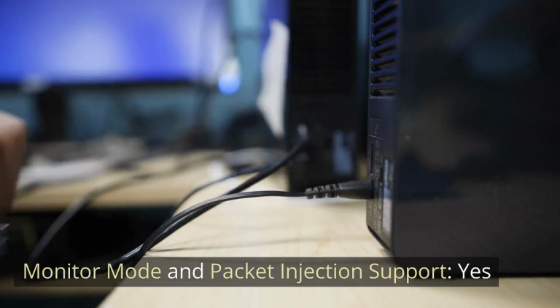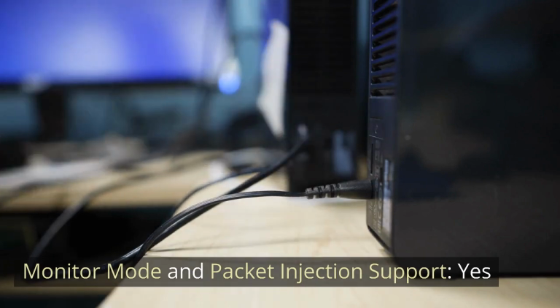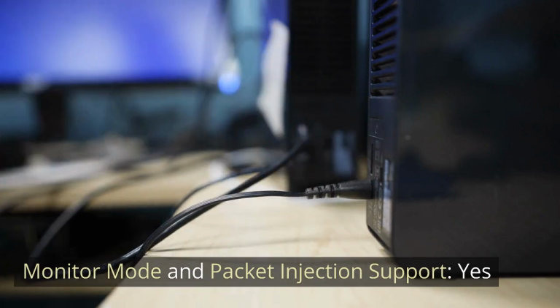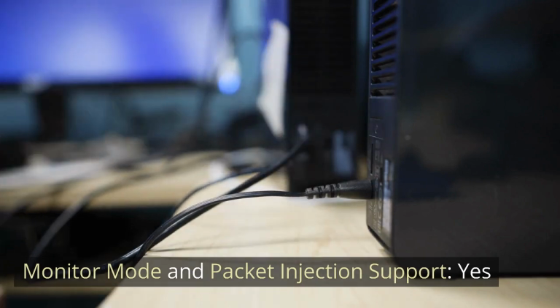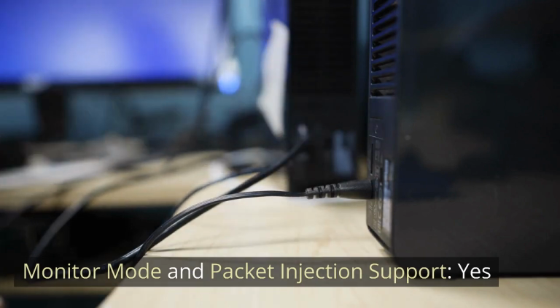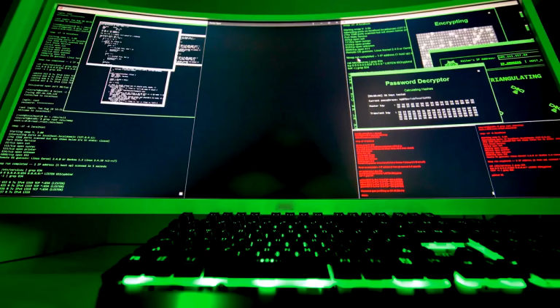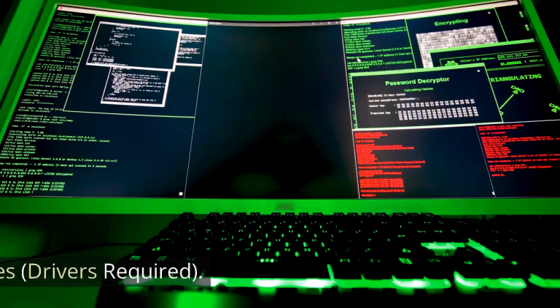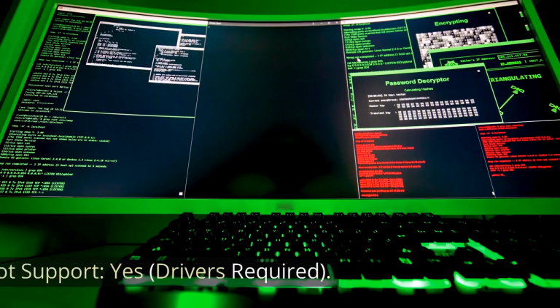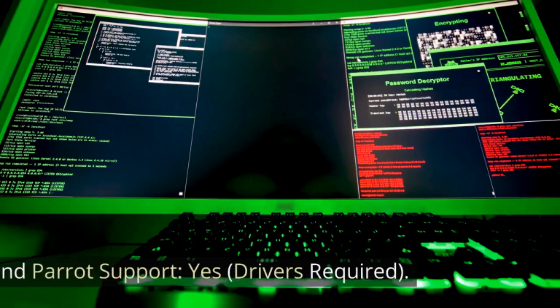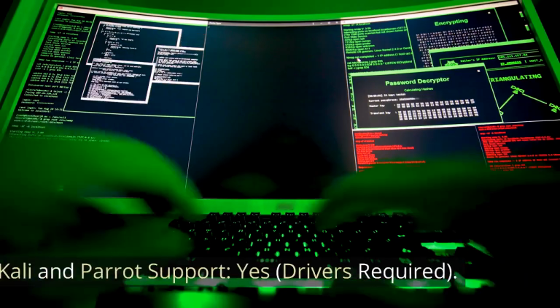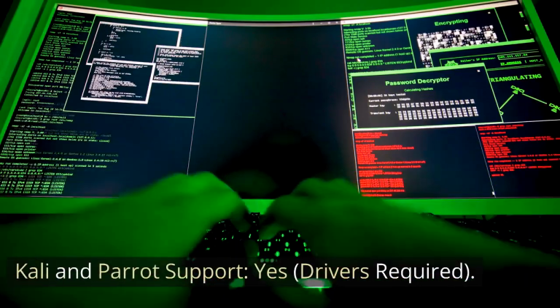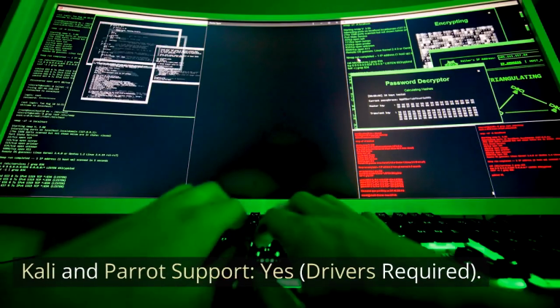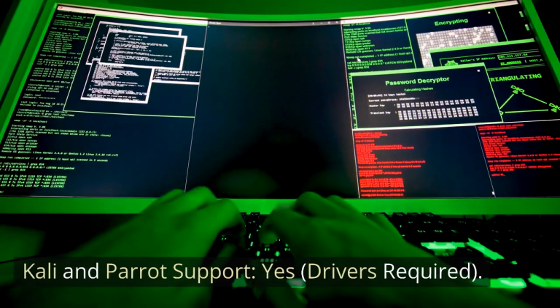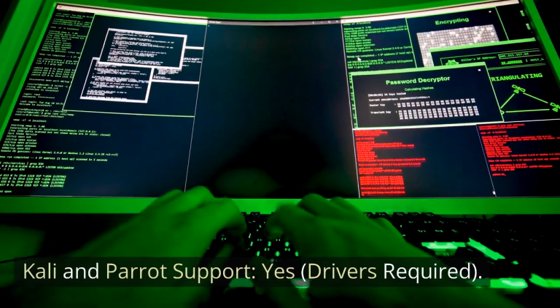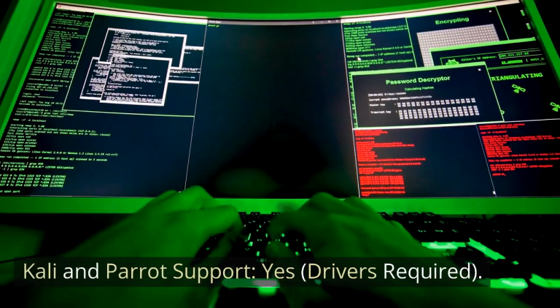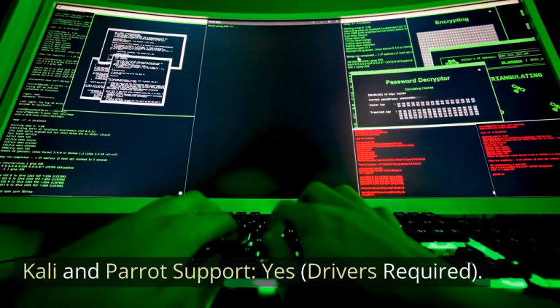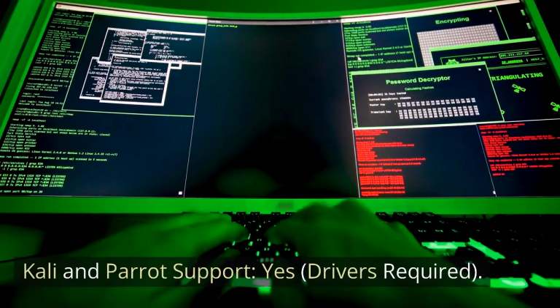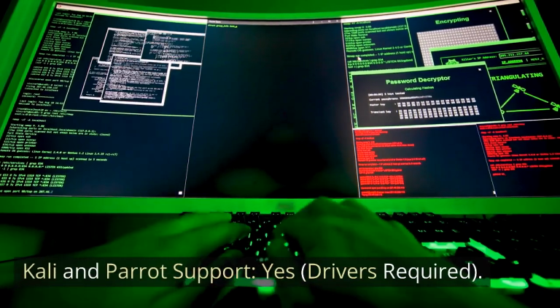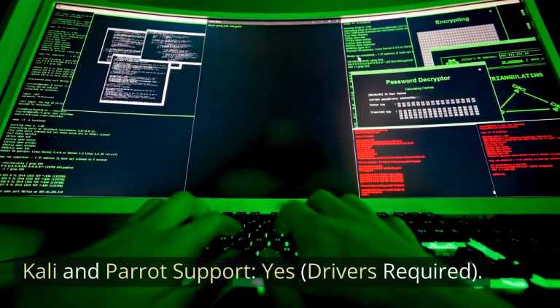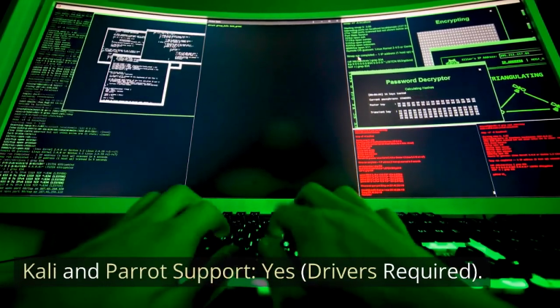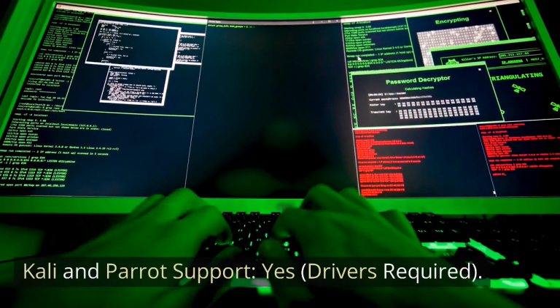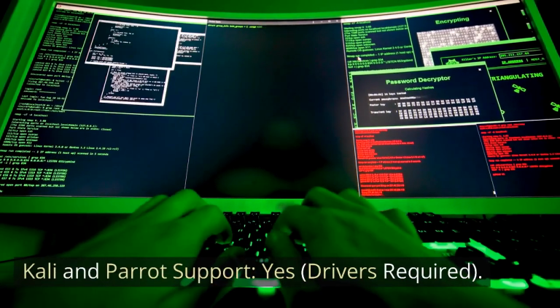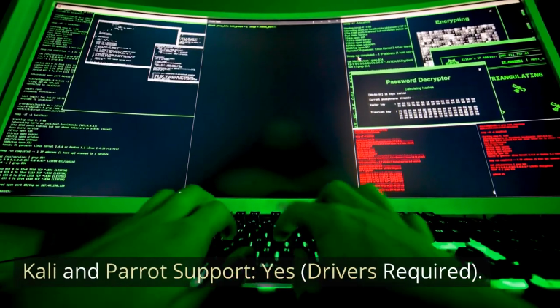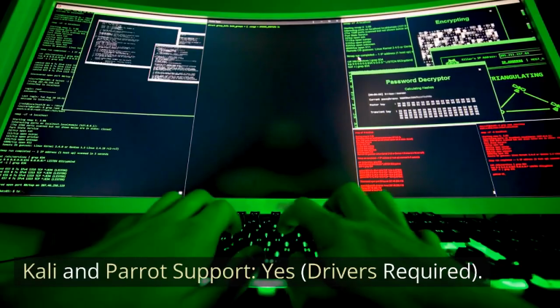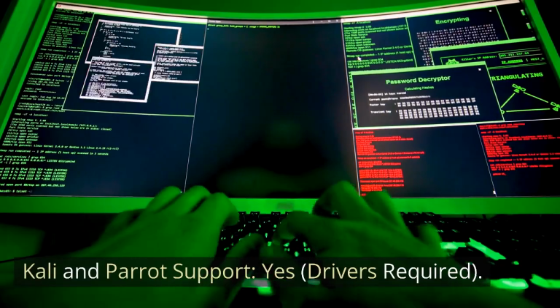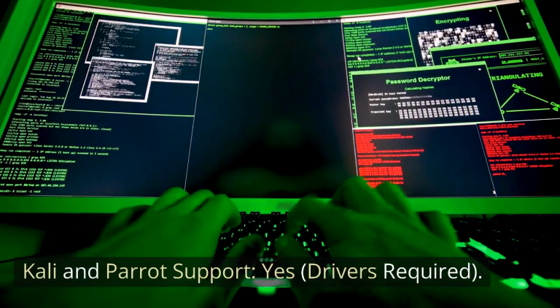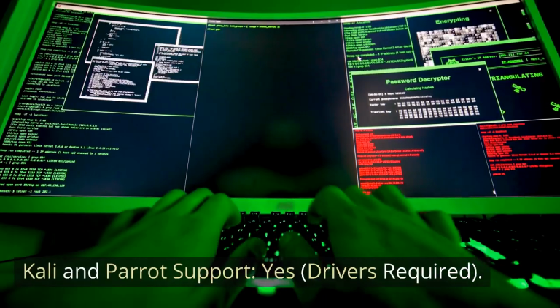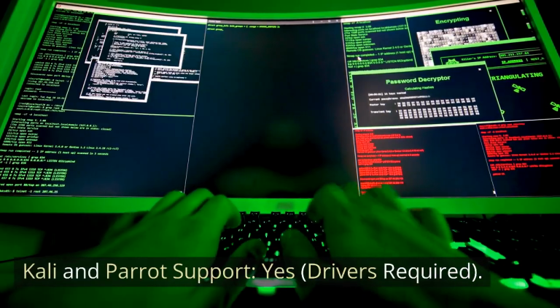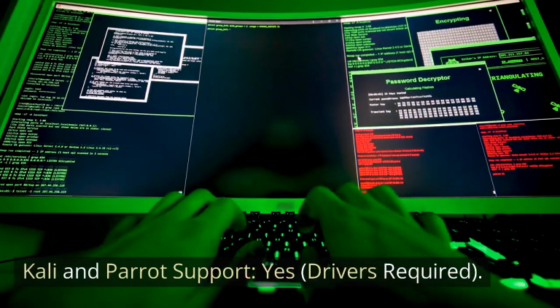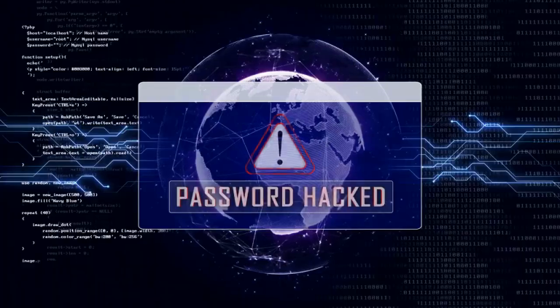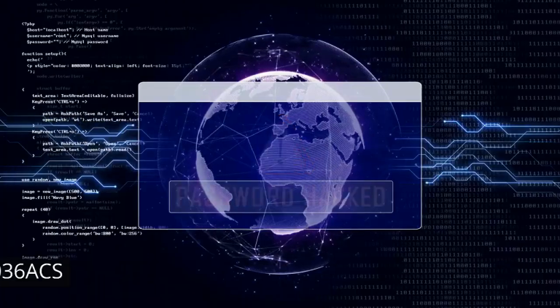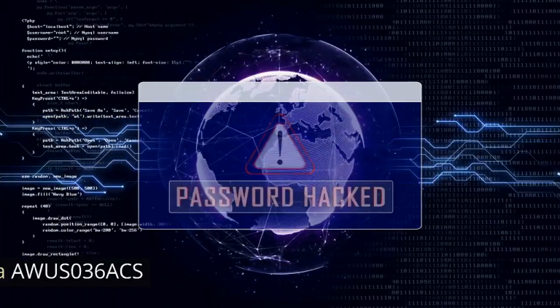Monitor Mode and Packet Injection Support: YES. Kali and Parrot Support: YES. Drivers Required.